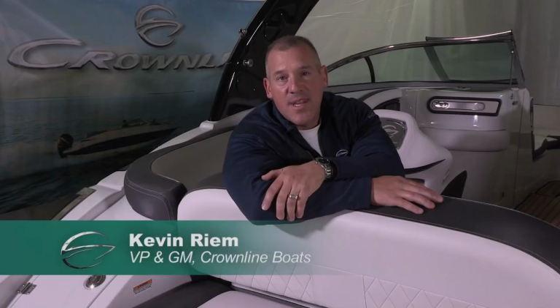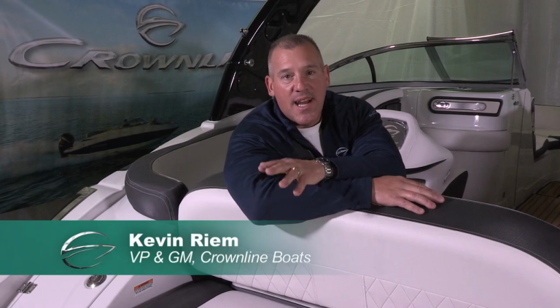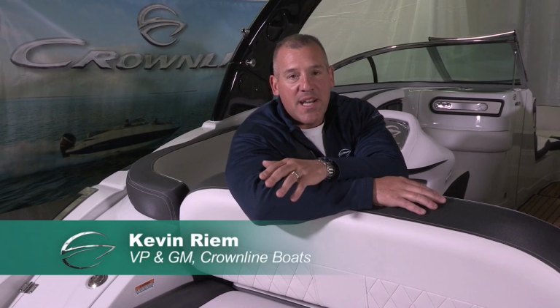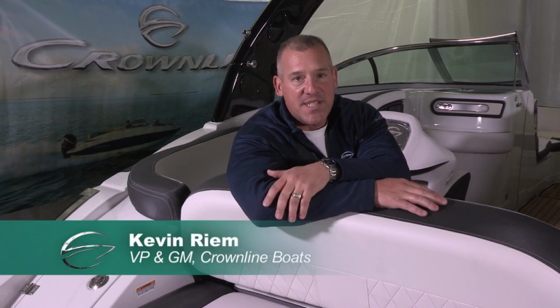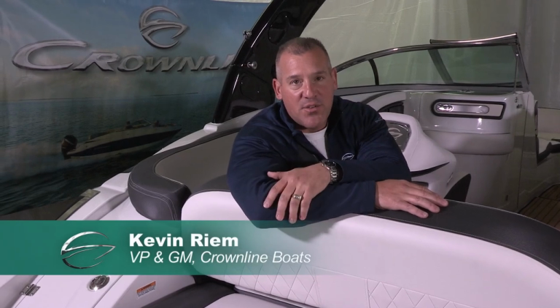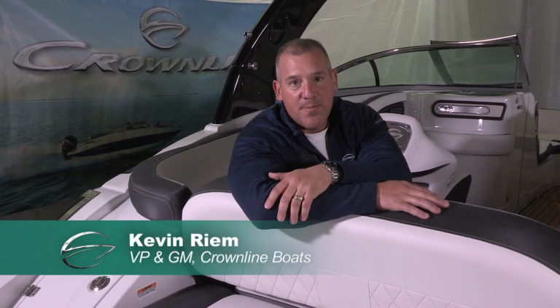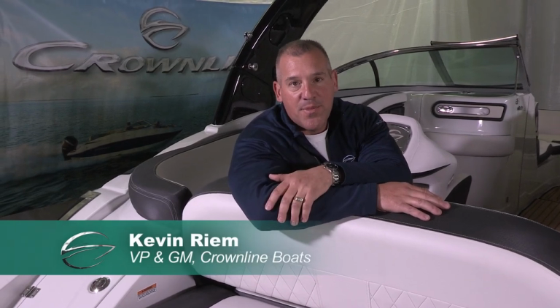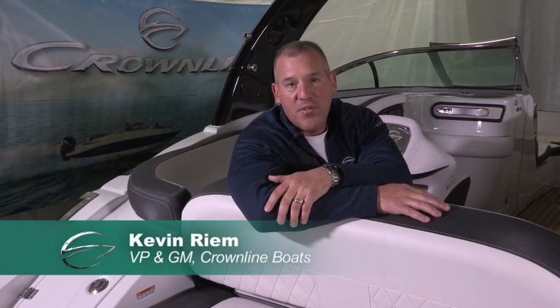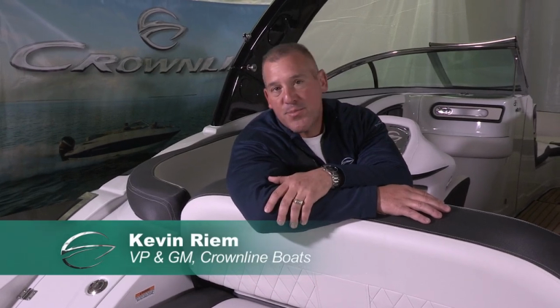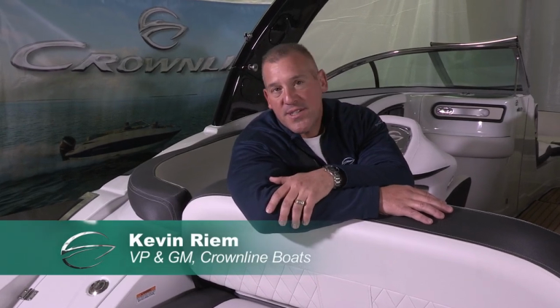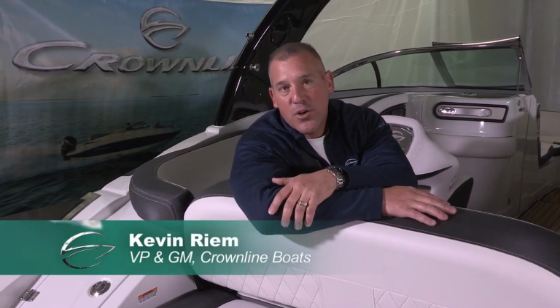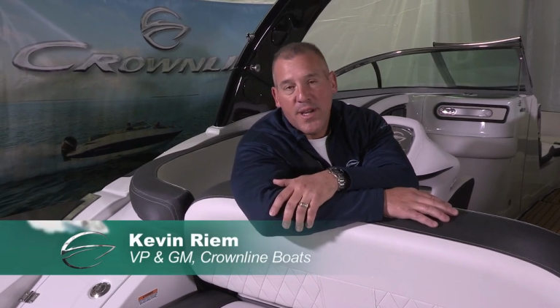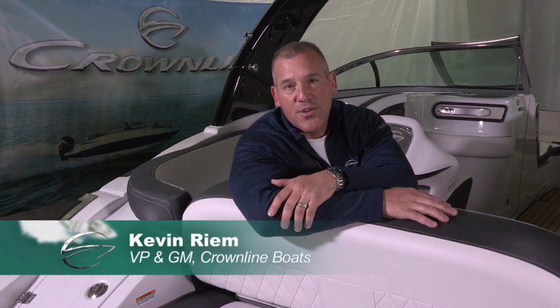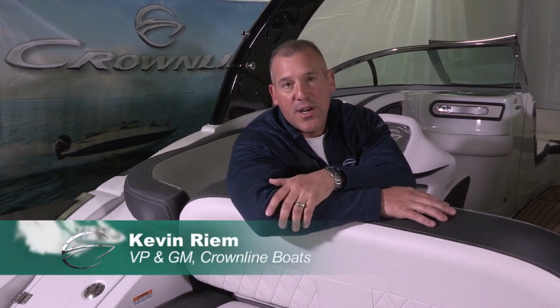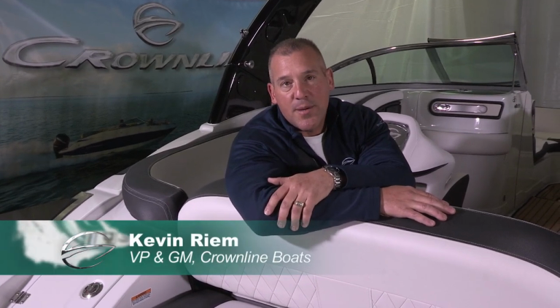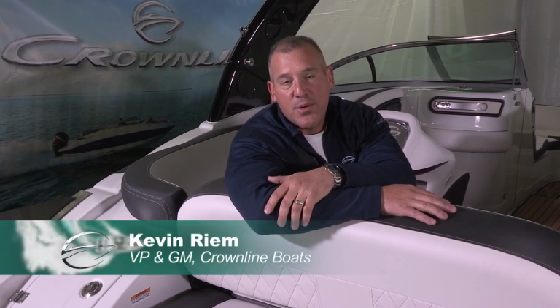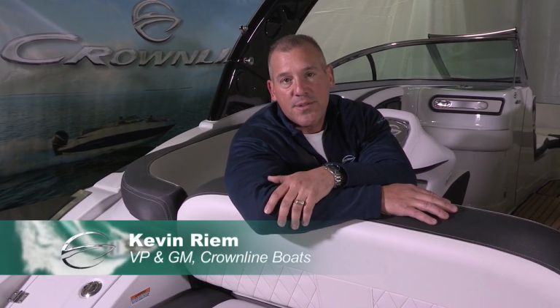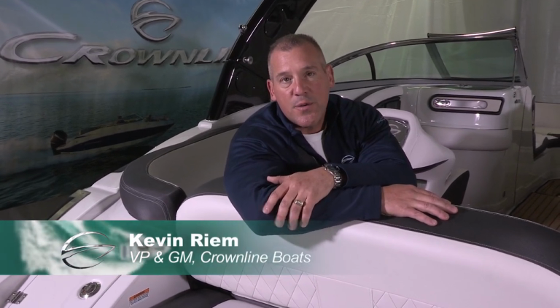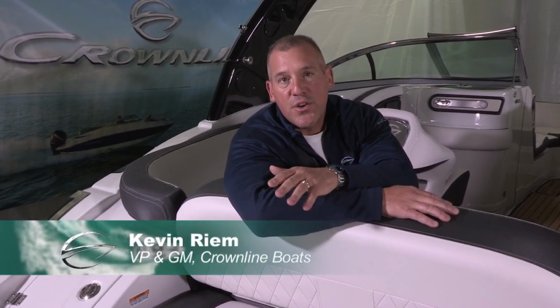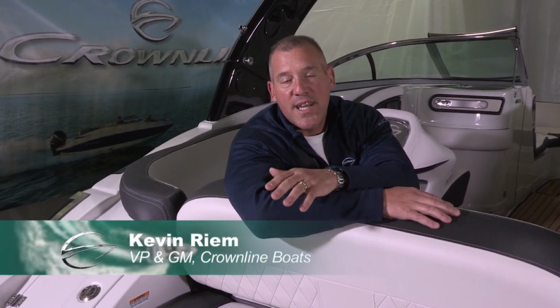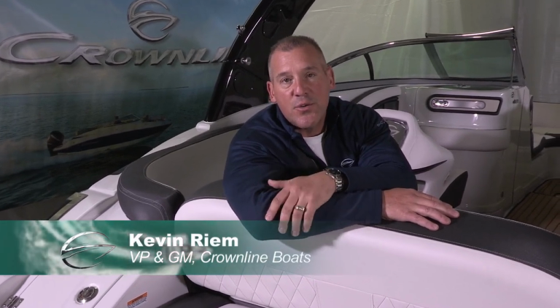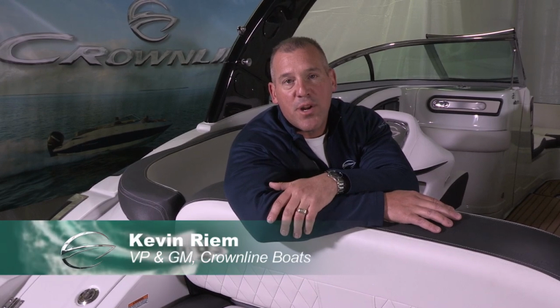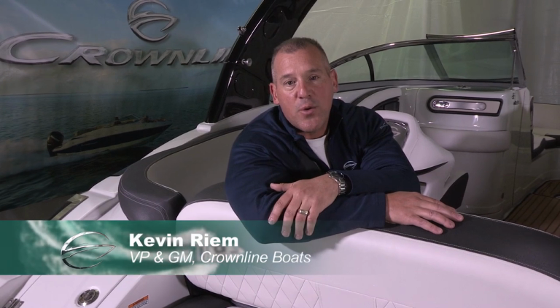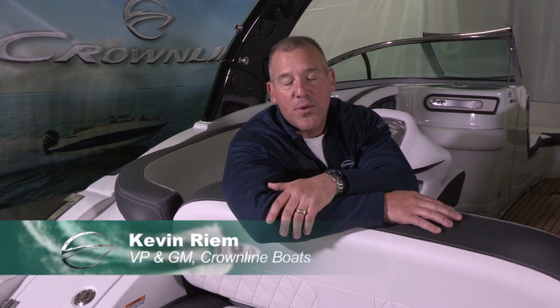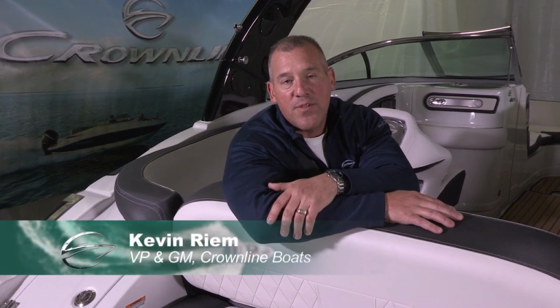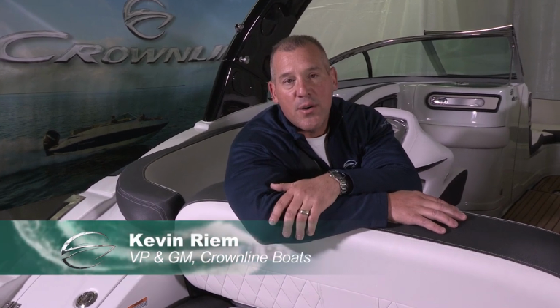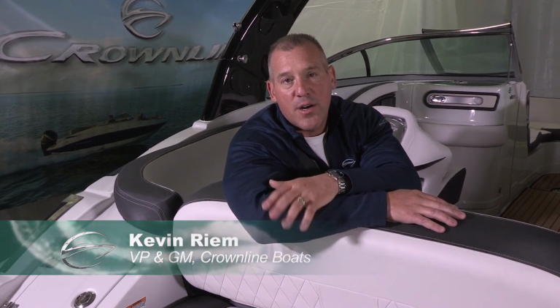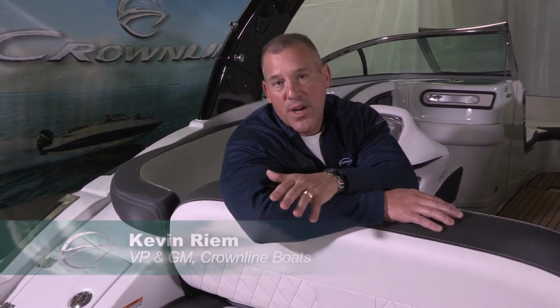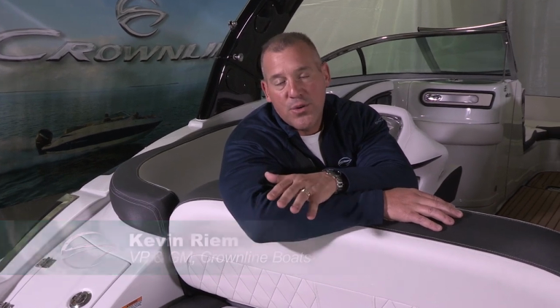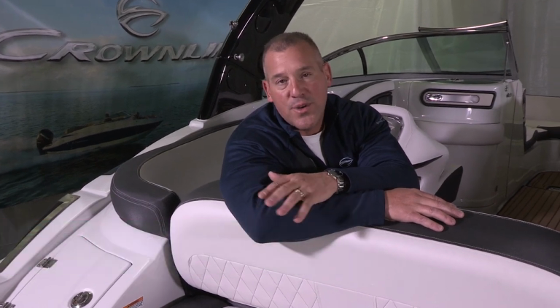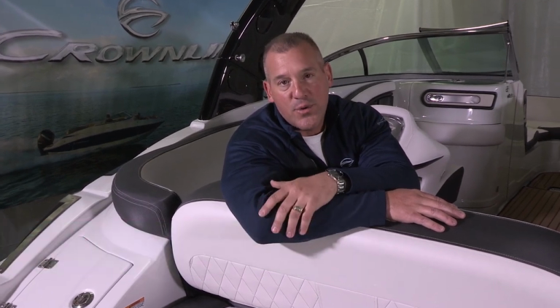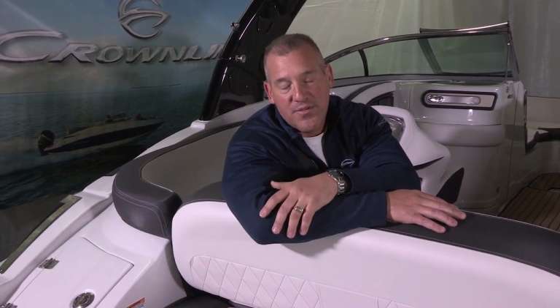Hi, my name is Kevin Rehm. I'm the Vice President and General Manager at Crownline Boats, and we're here today to do a product walk-around video on our brand new E25.